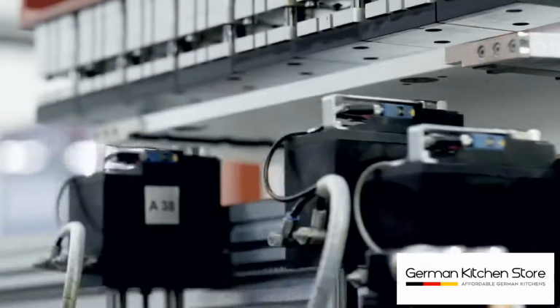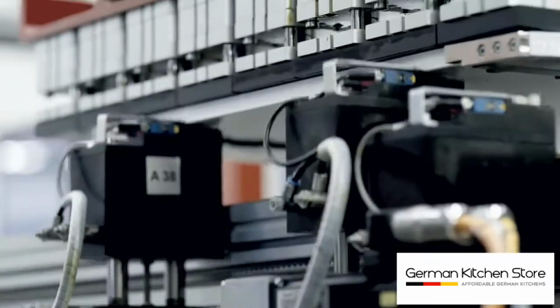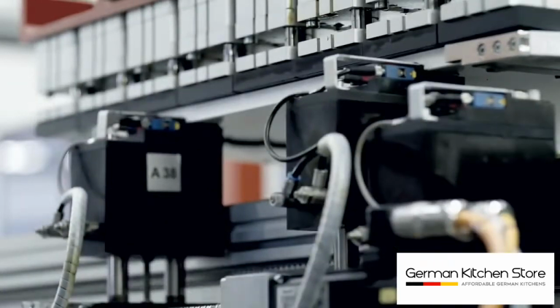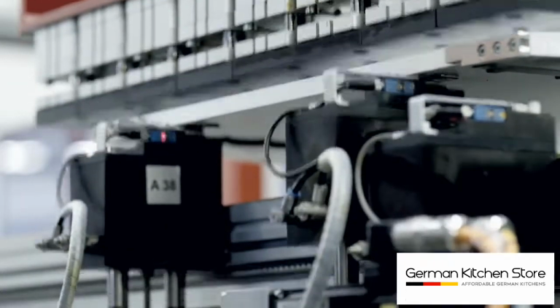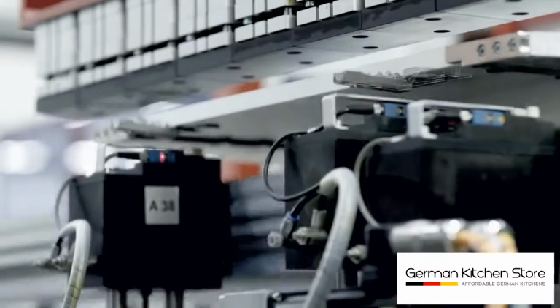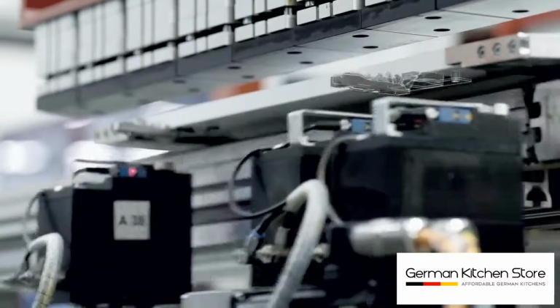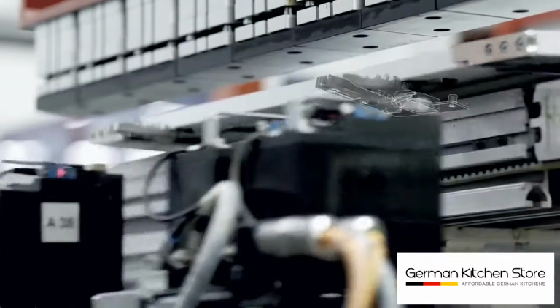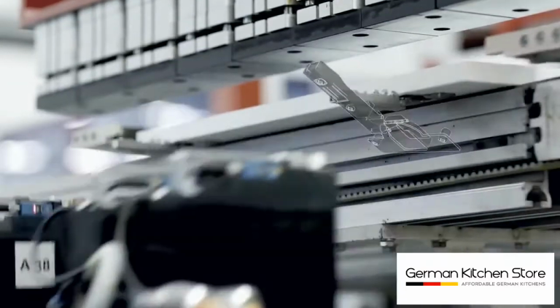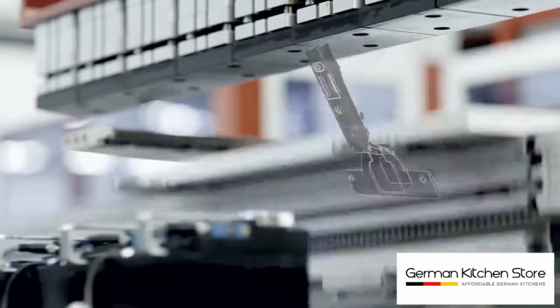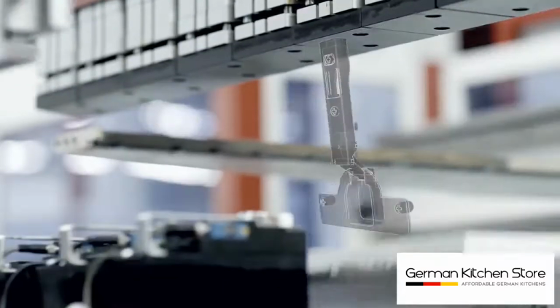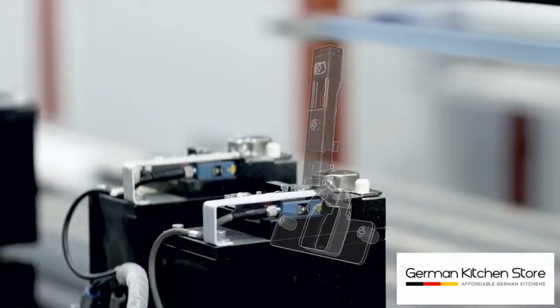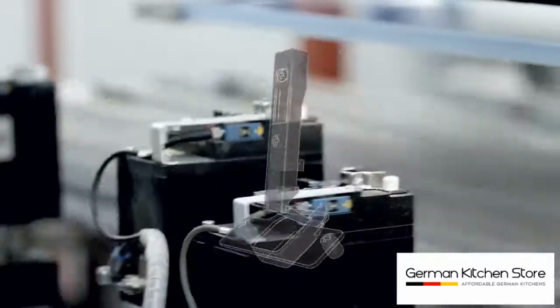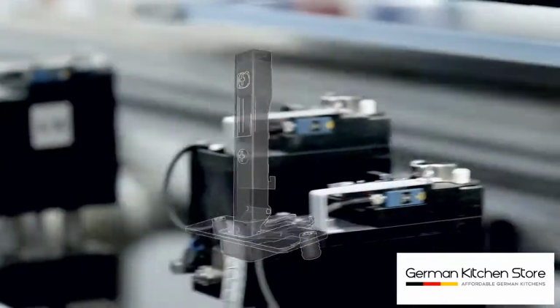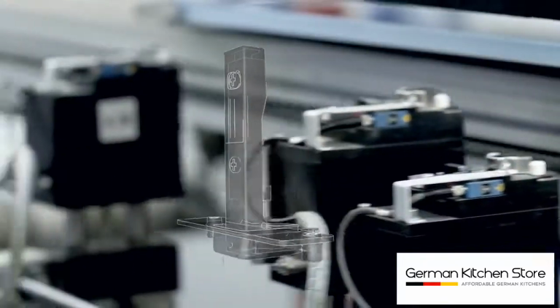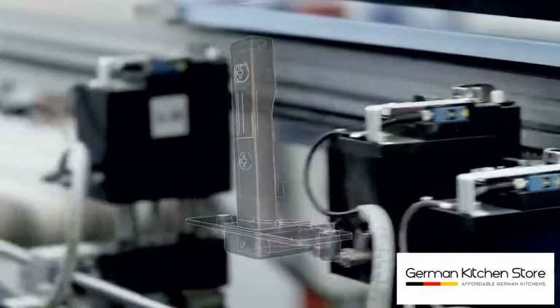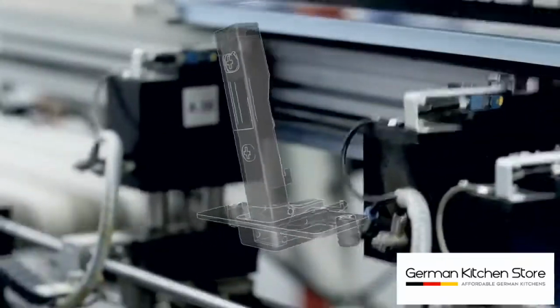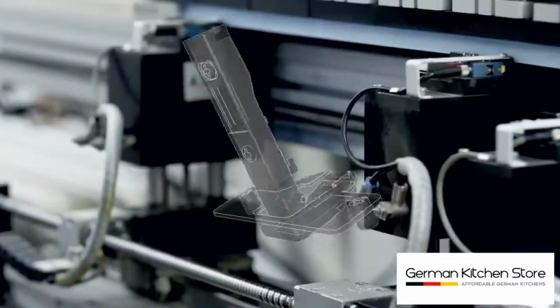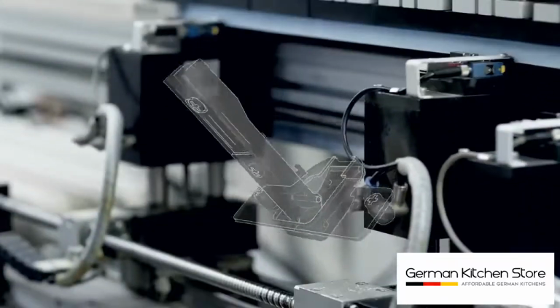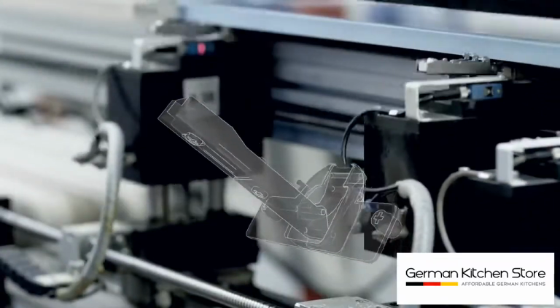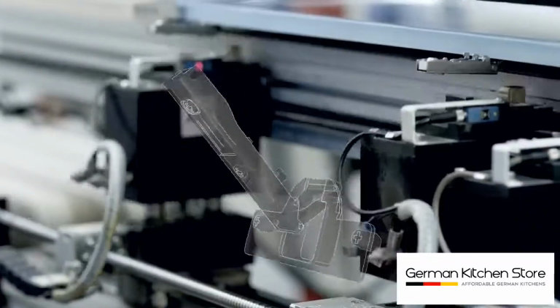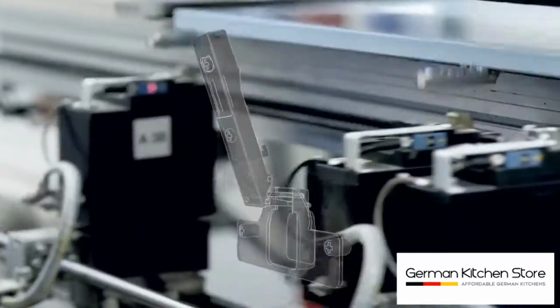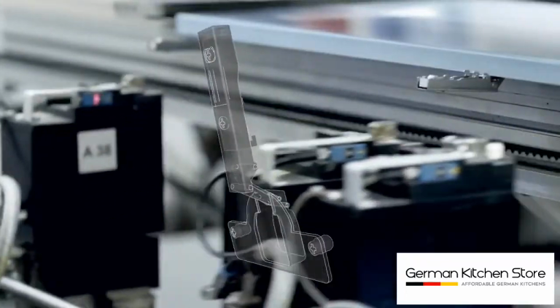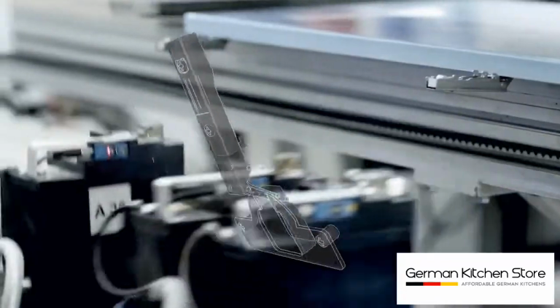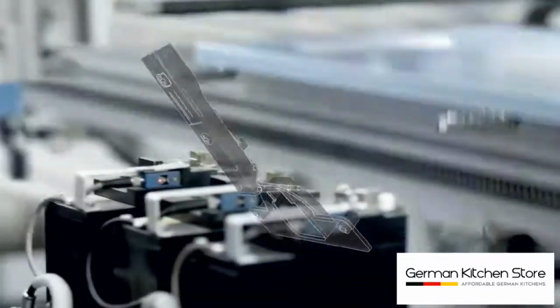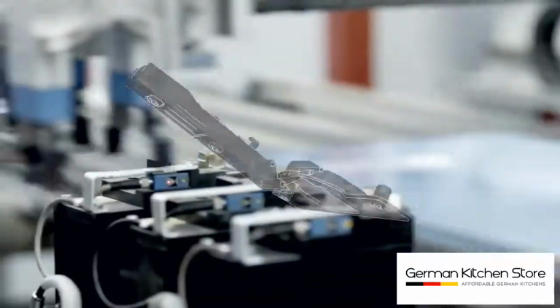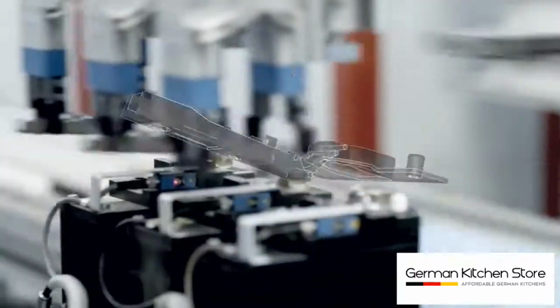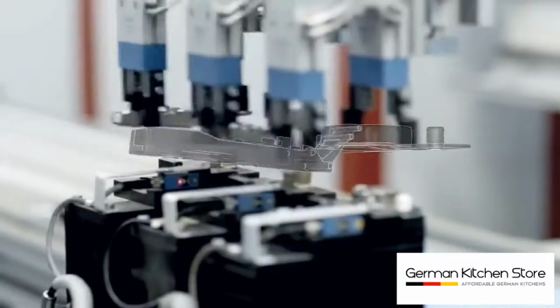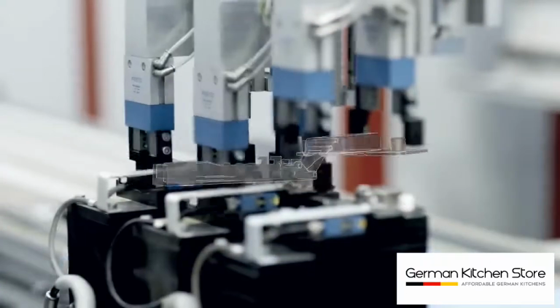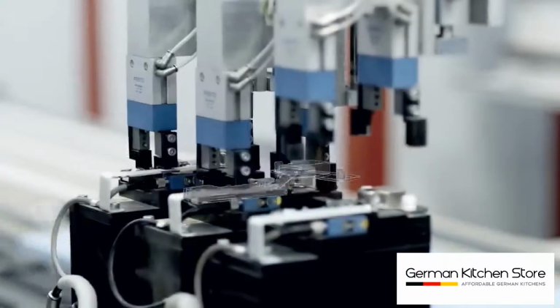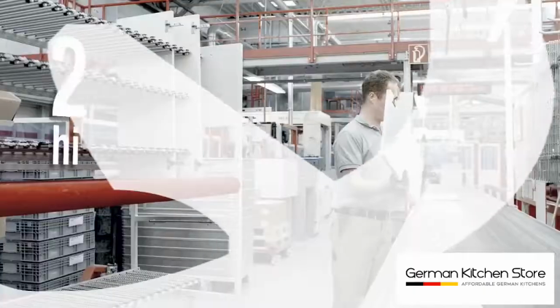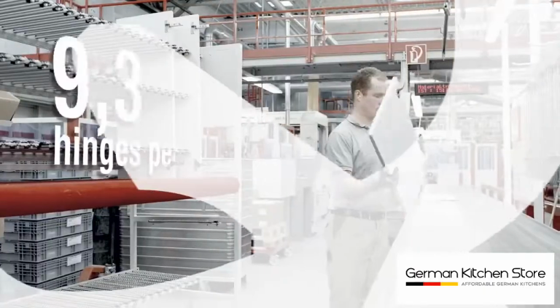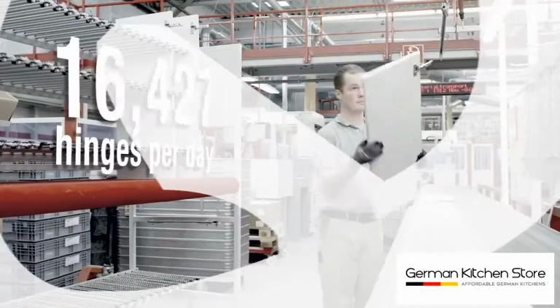Even for the hinges, German efficiency becomes an important factor, as we only place our faith in top quality components.